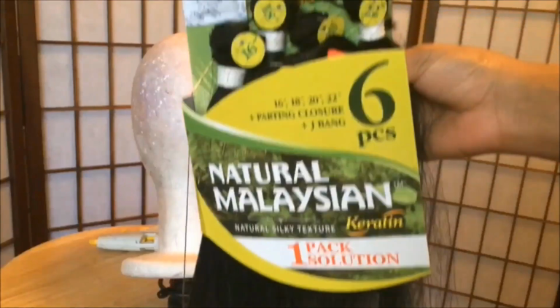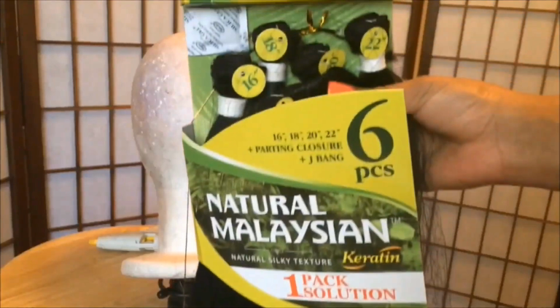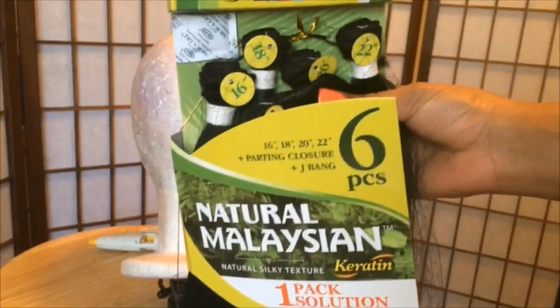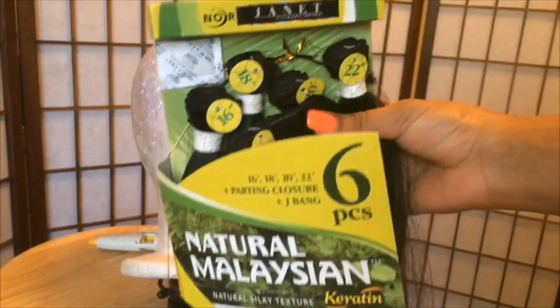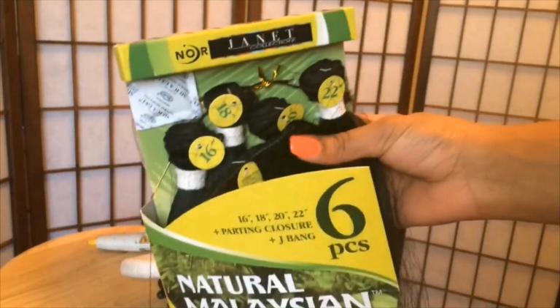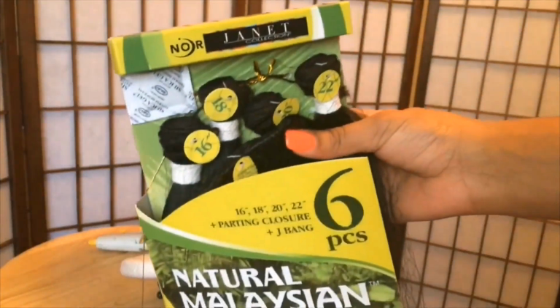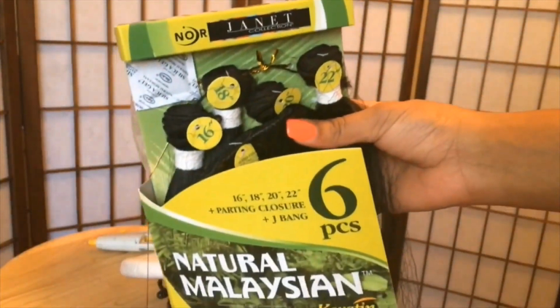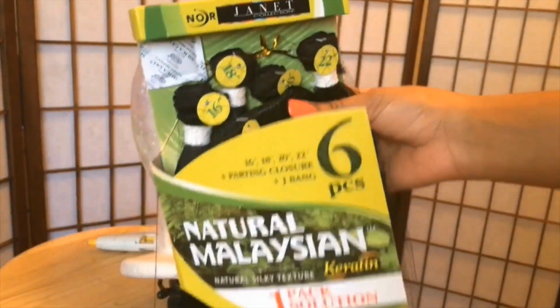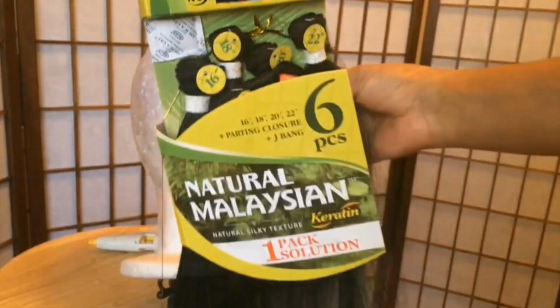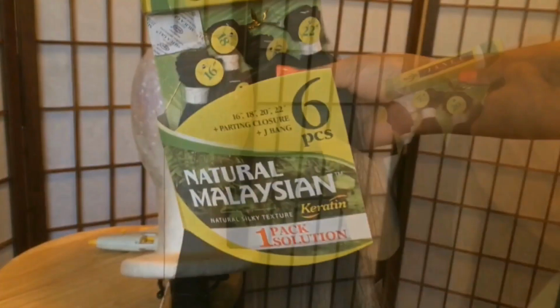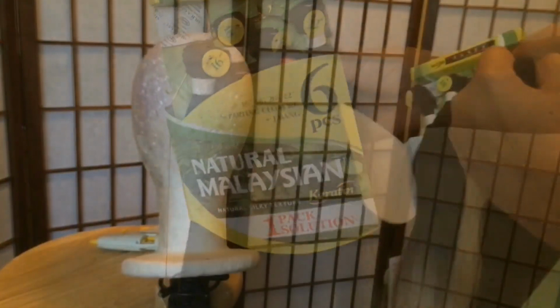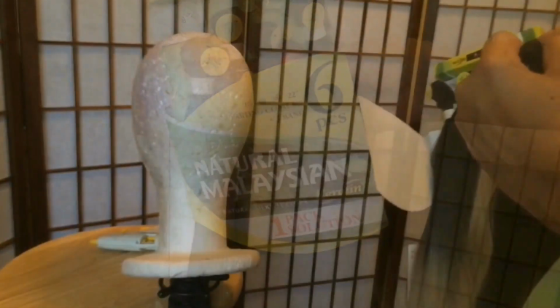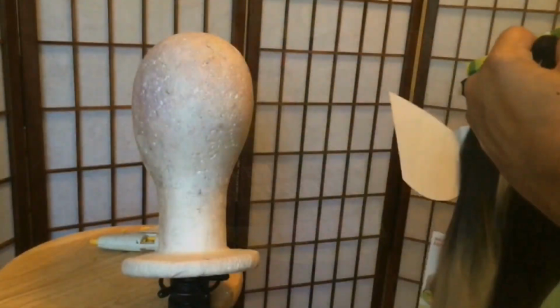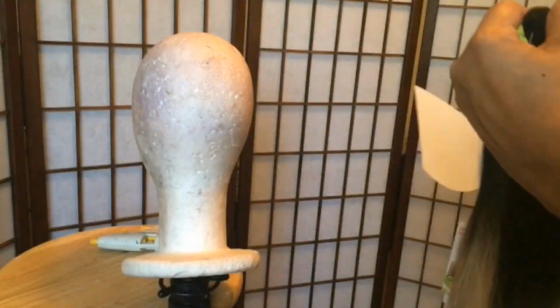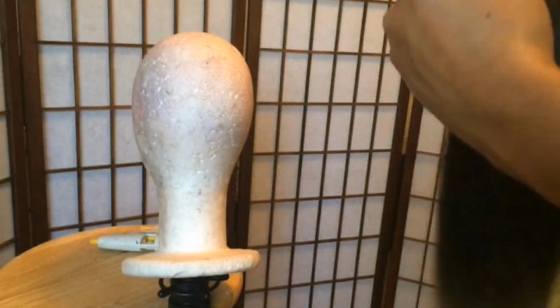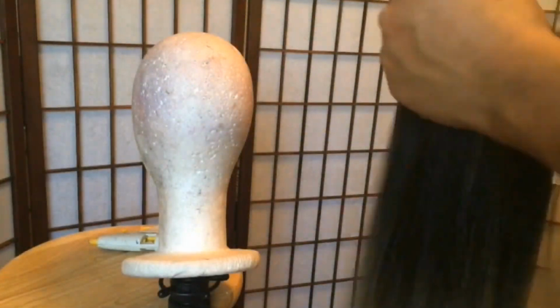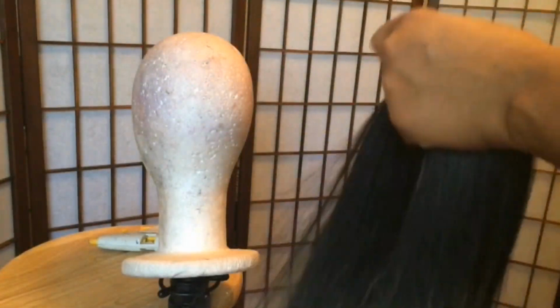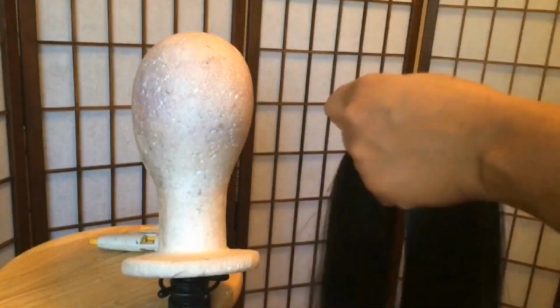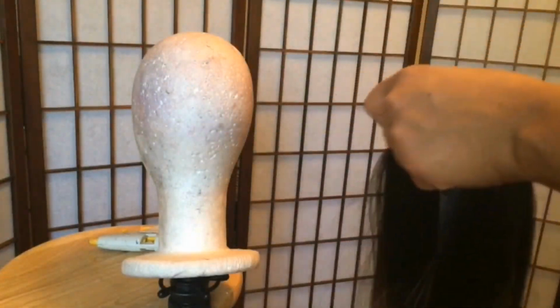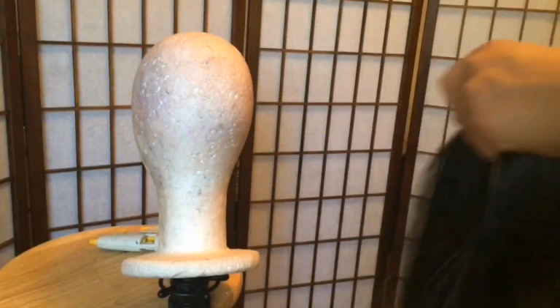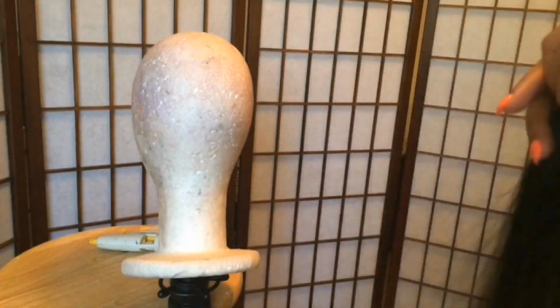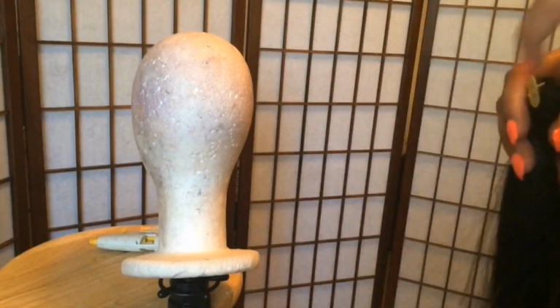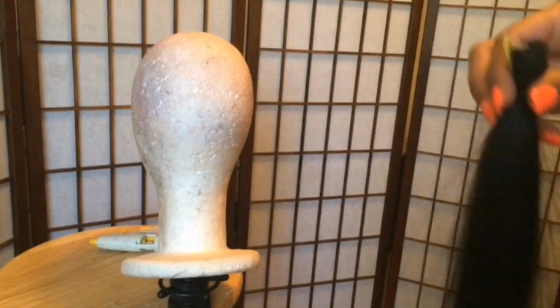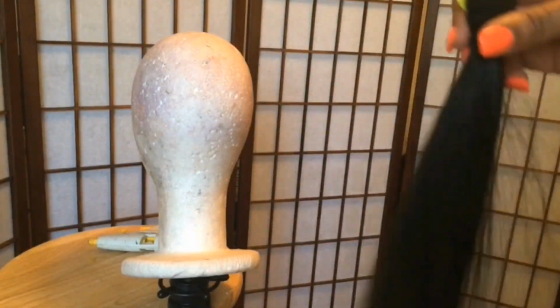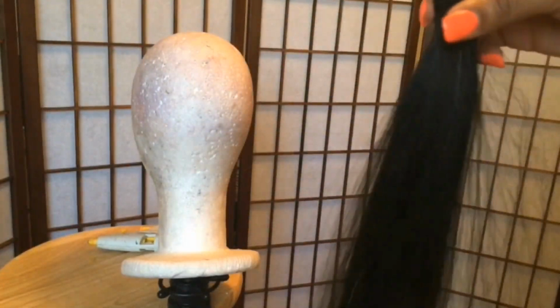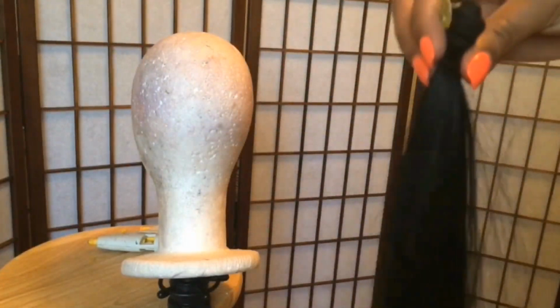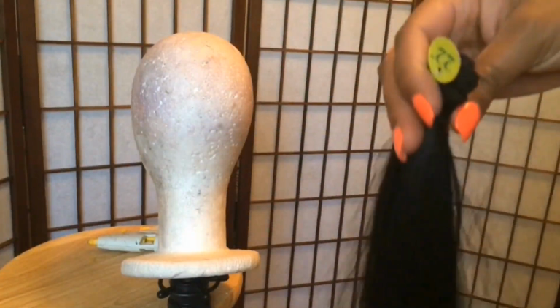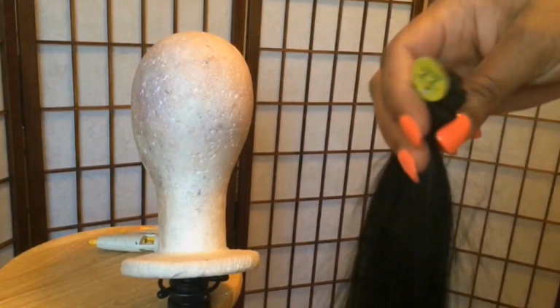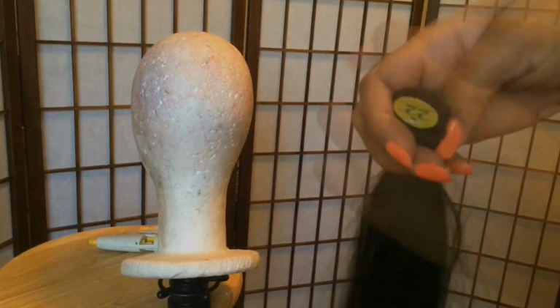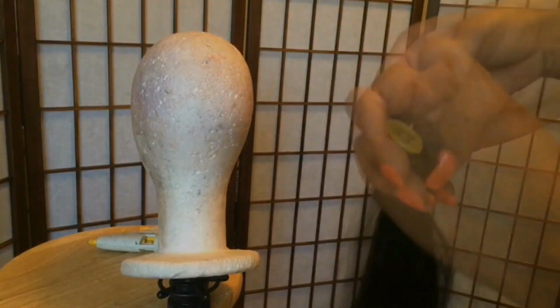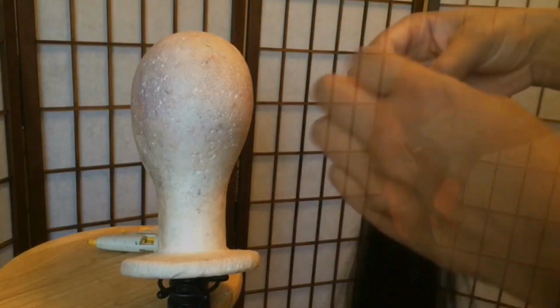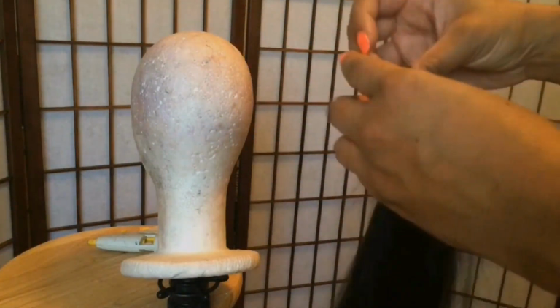This is the hair that I'll be using. It comes with six pieces. Now I'm just going to remove them from the packaging.